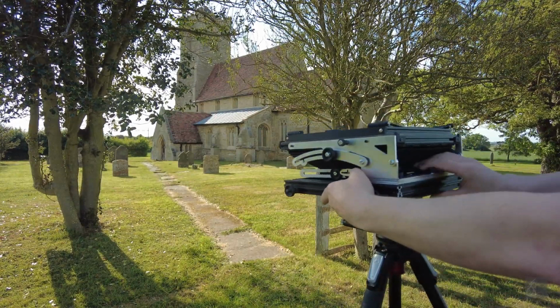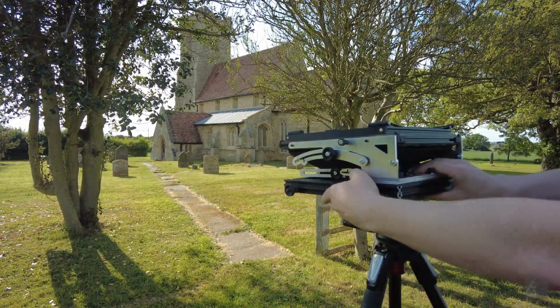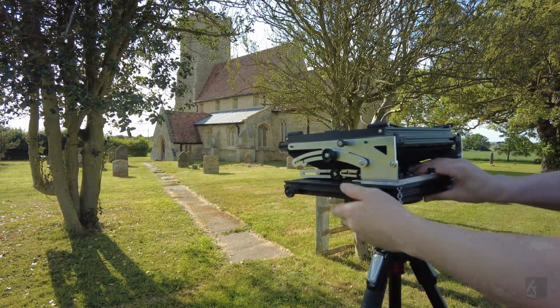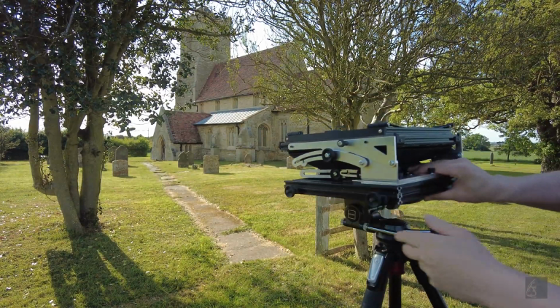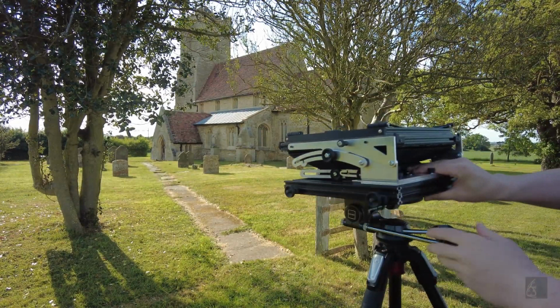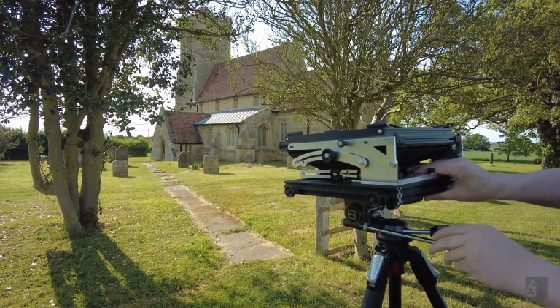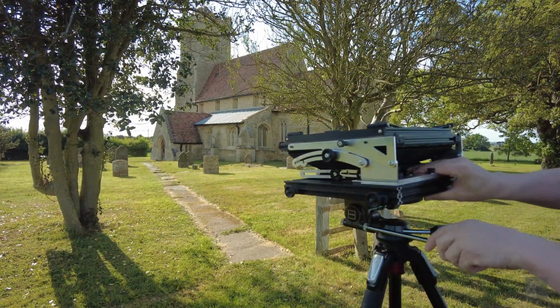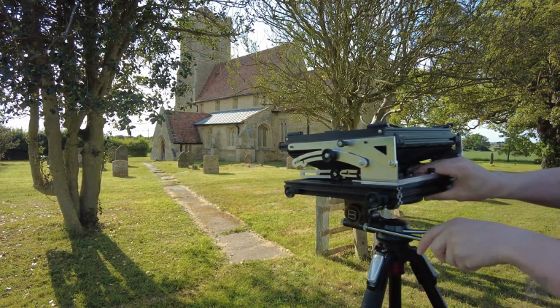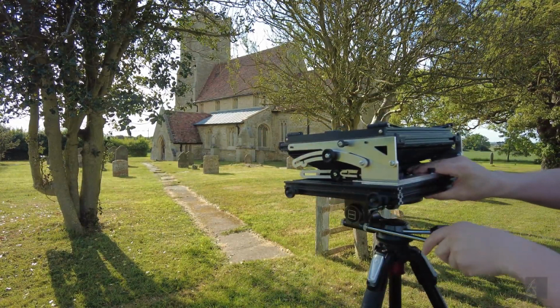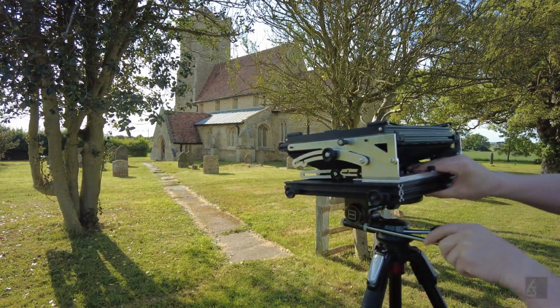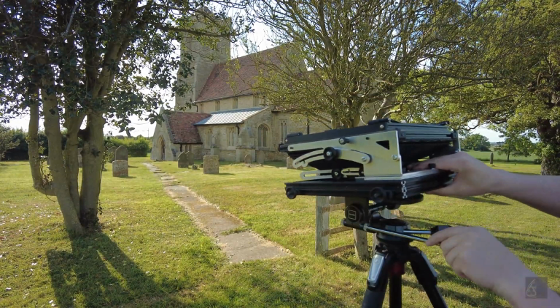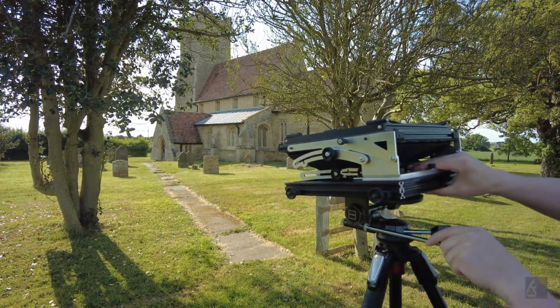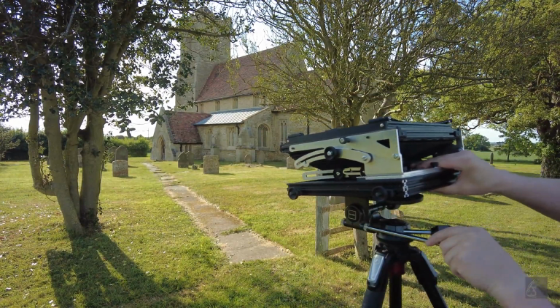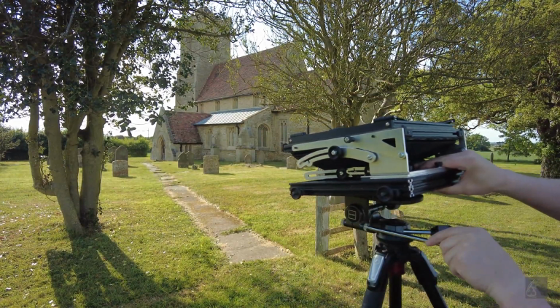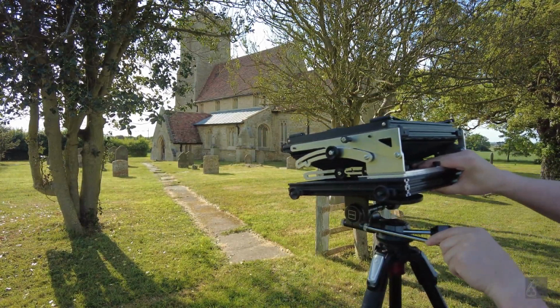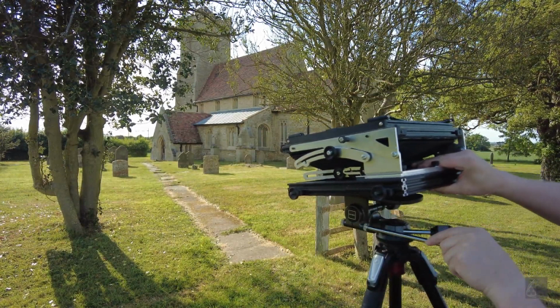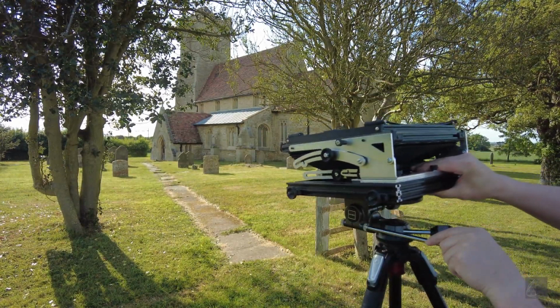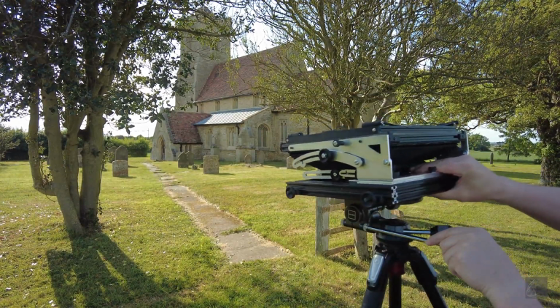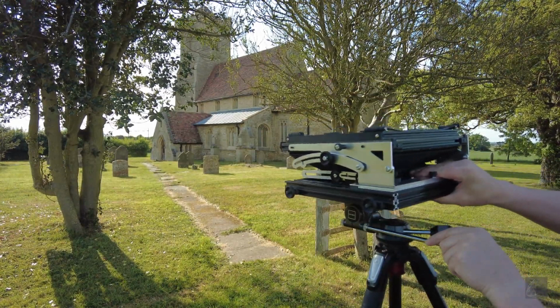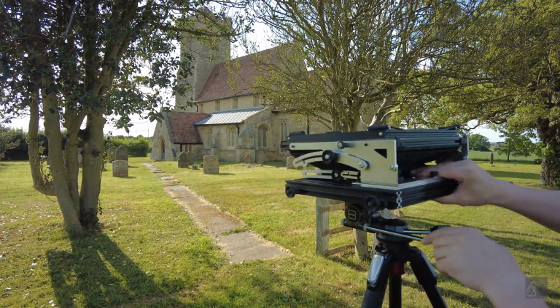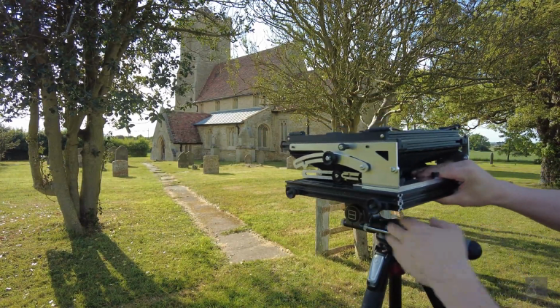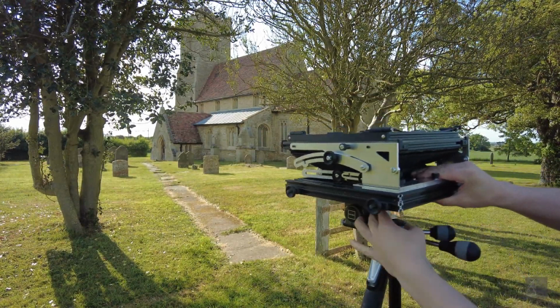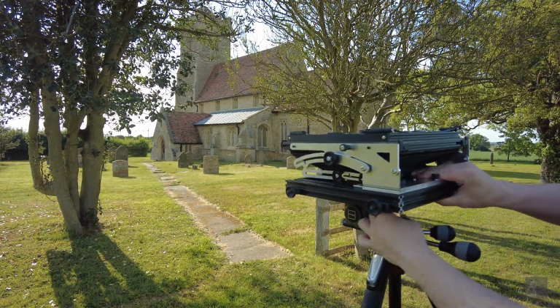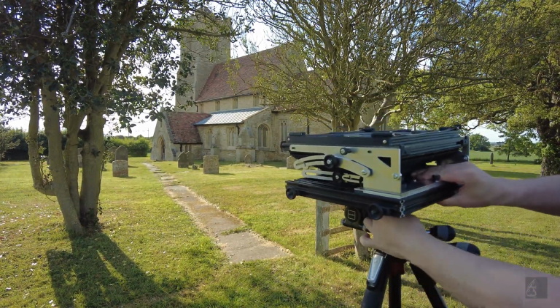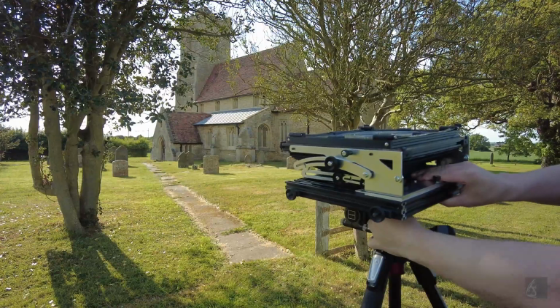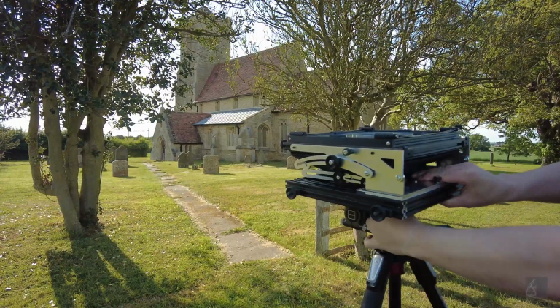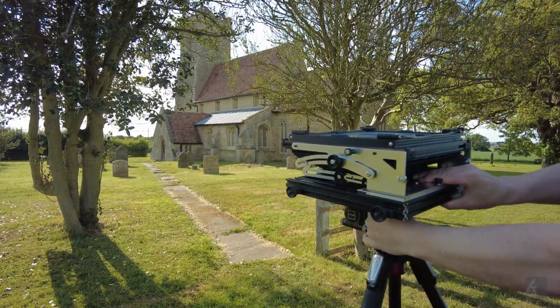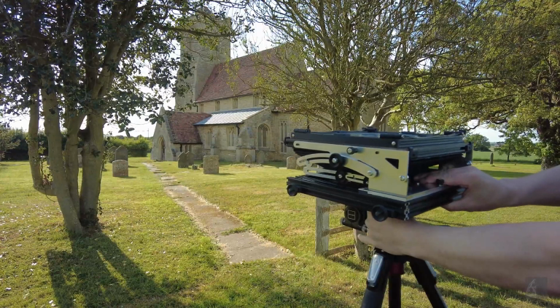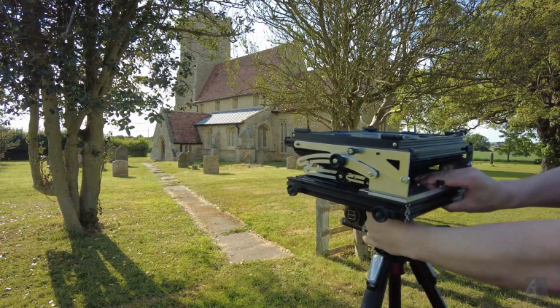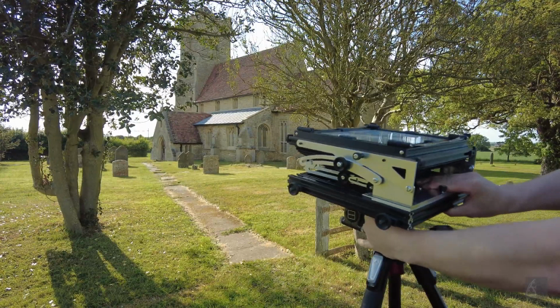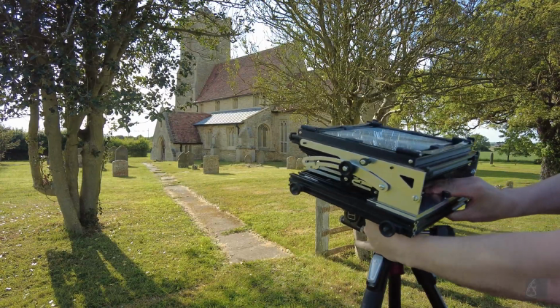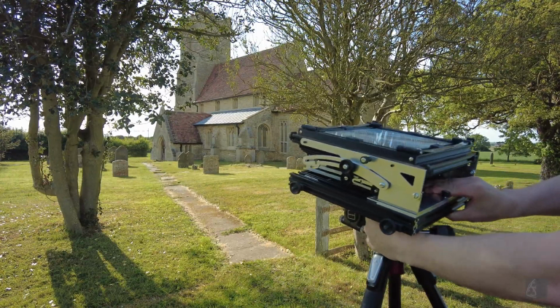About six months ago I decided to build my own. This is the 8x10 camera.